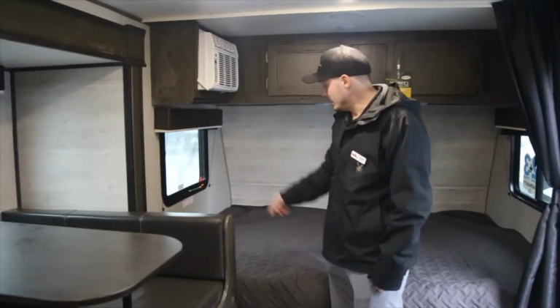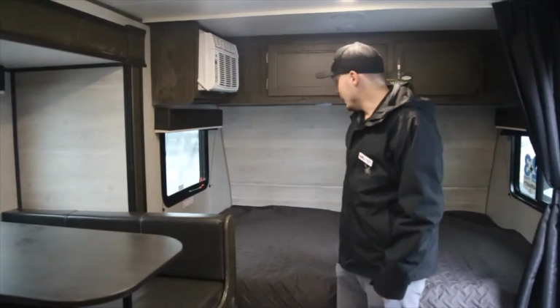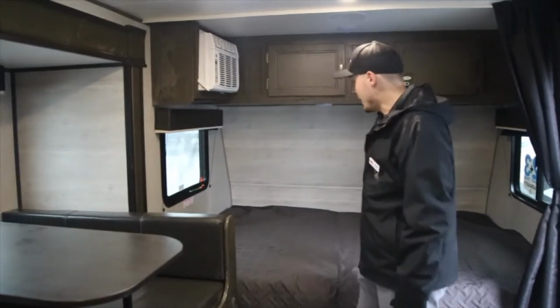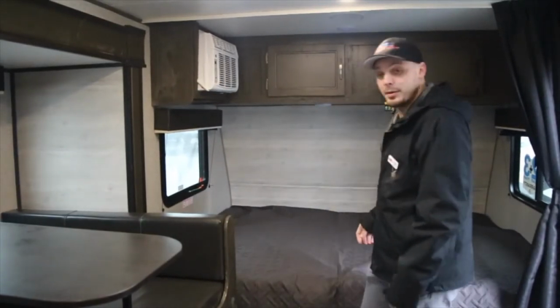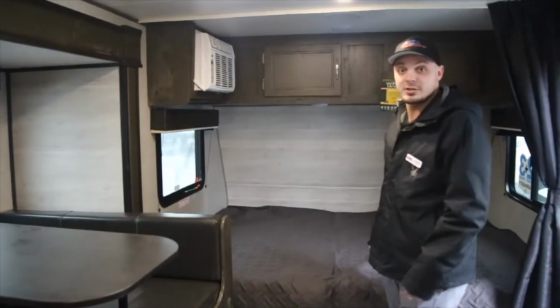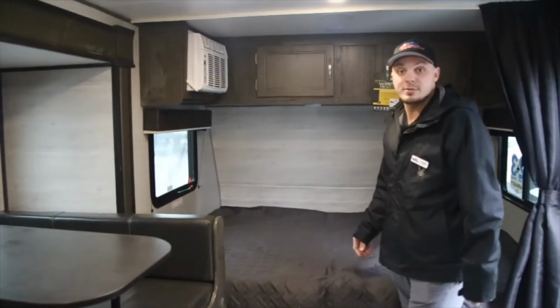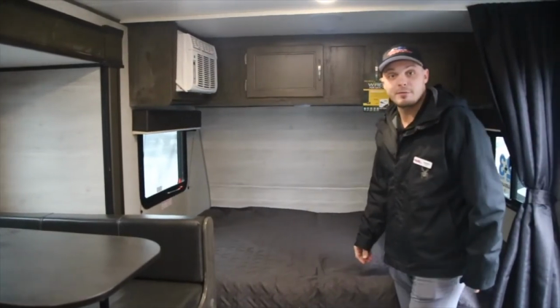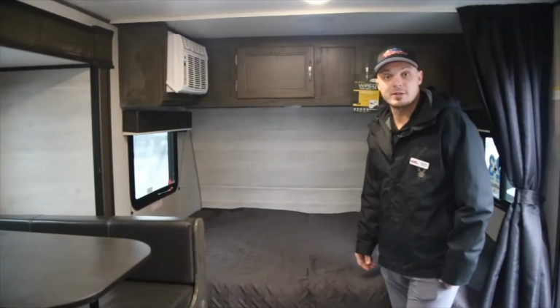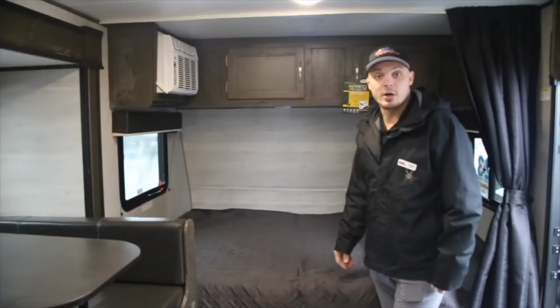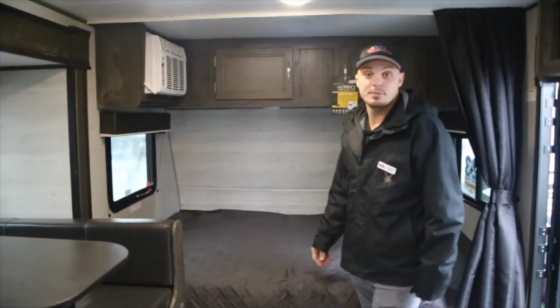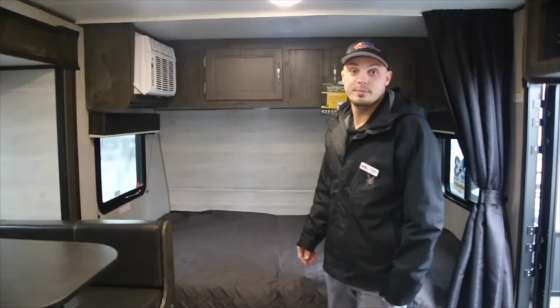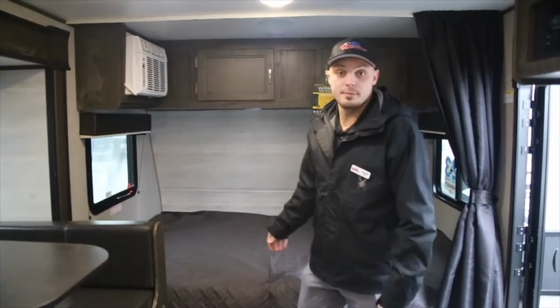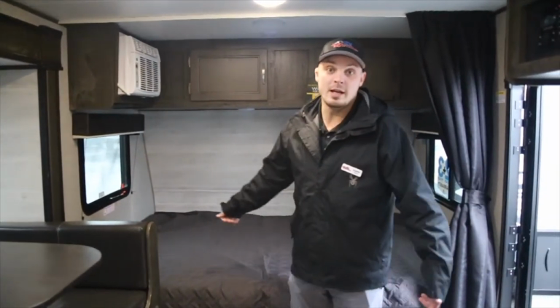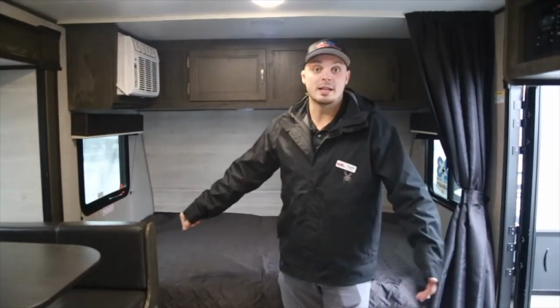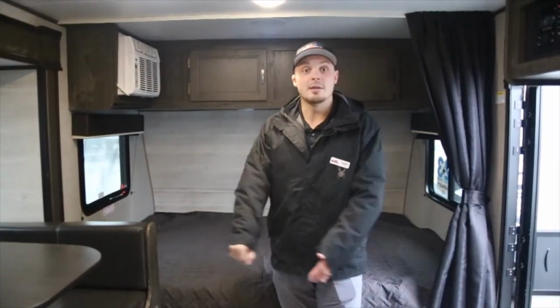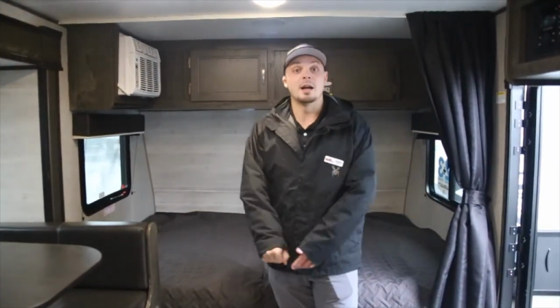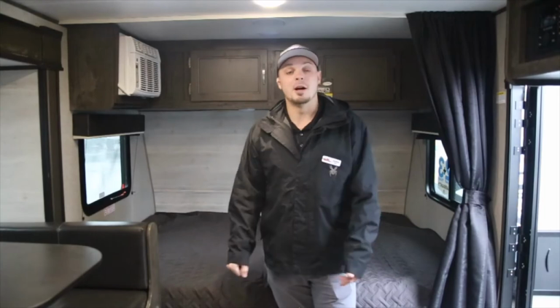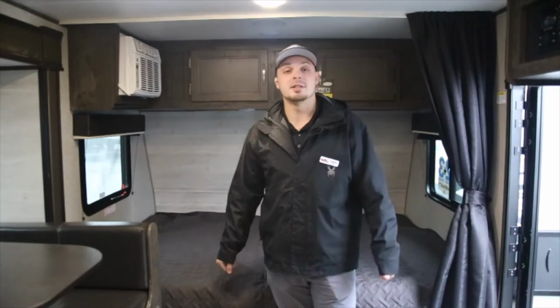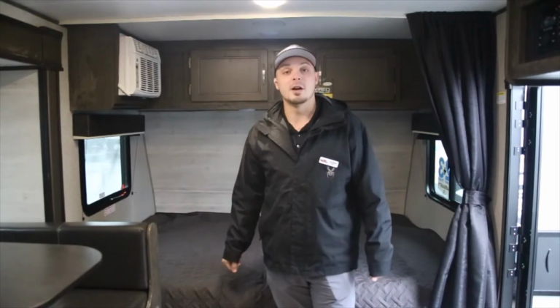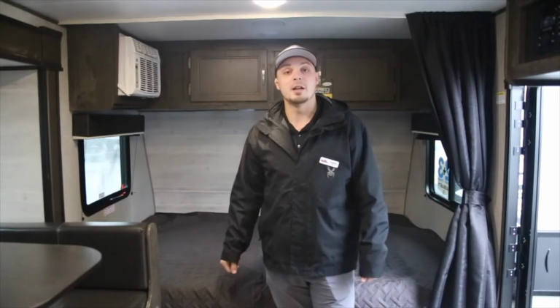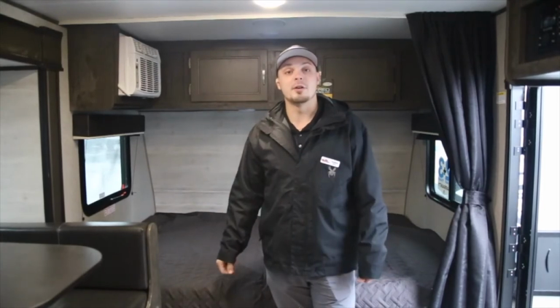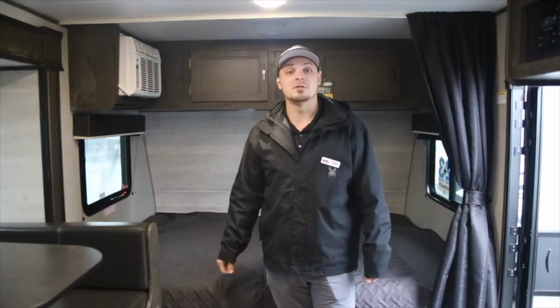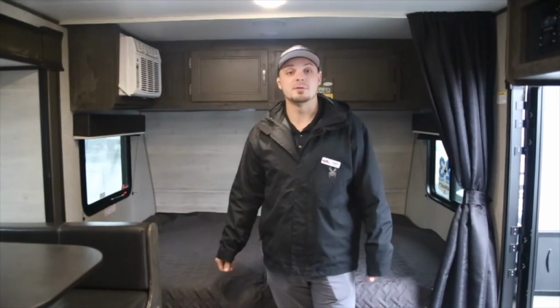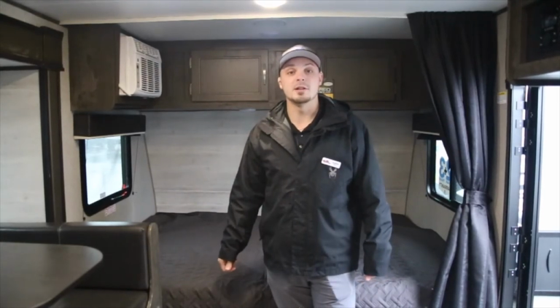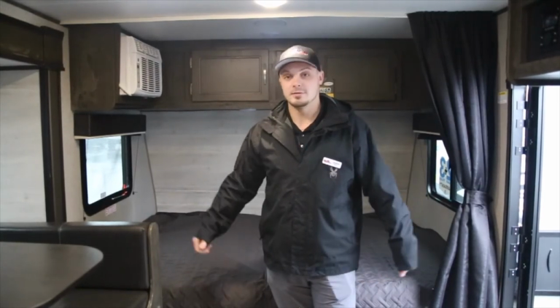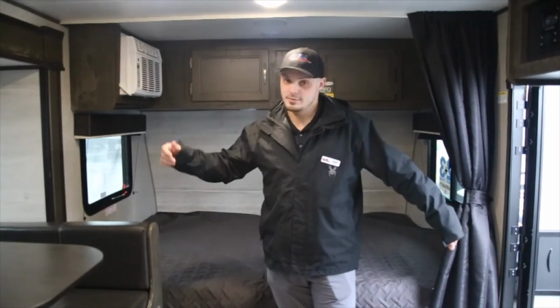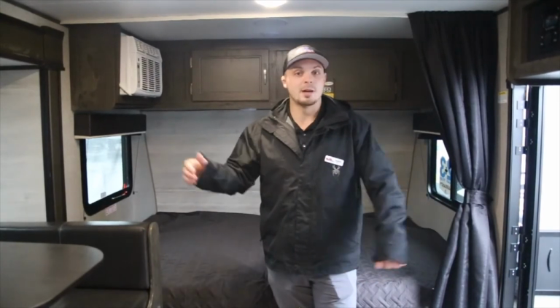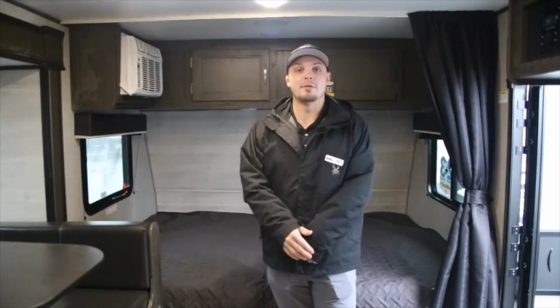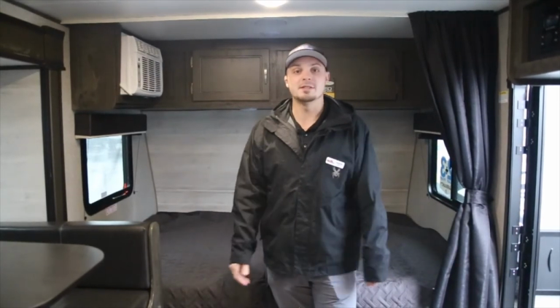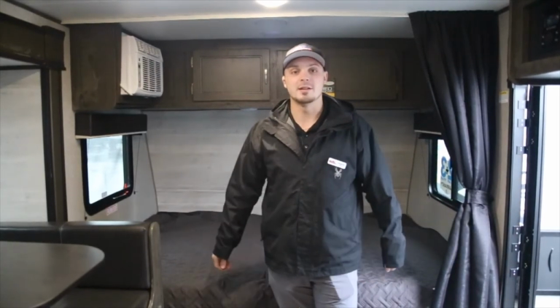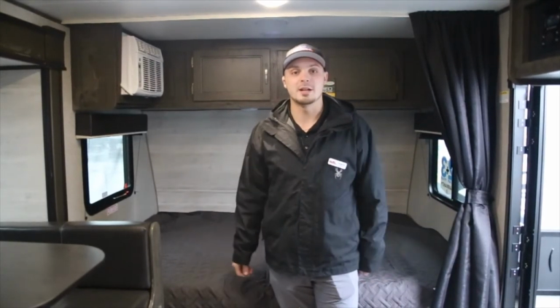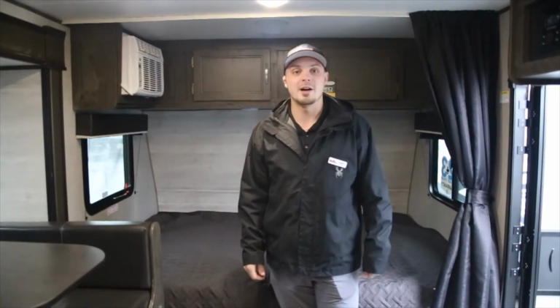And that pretty much sums it up for this coach. Again, I am Austin here at Valley RV Supercenter — come have a visit and come check it out.